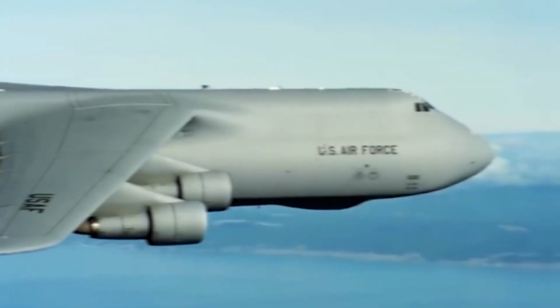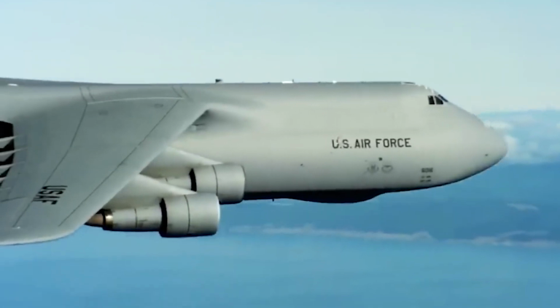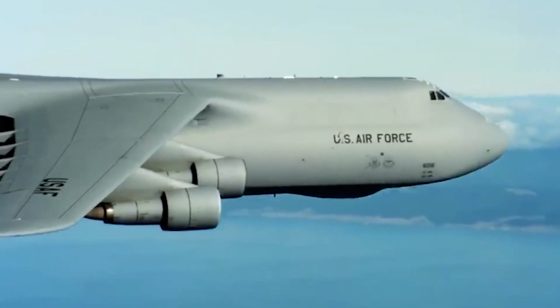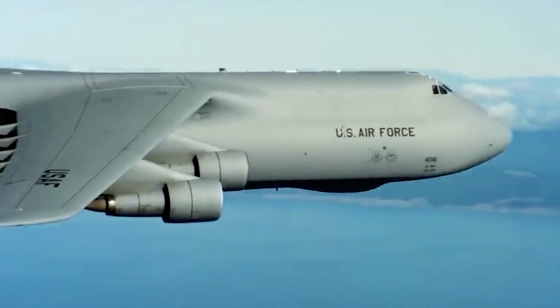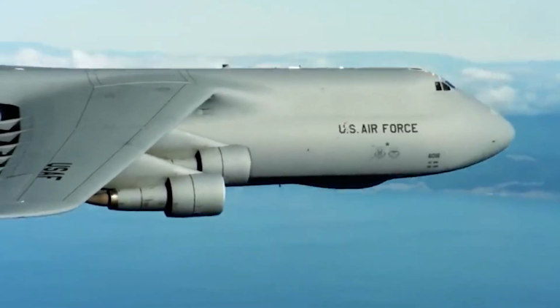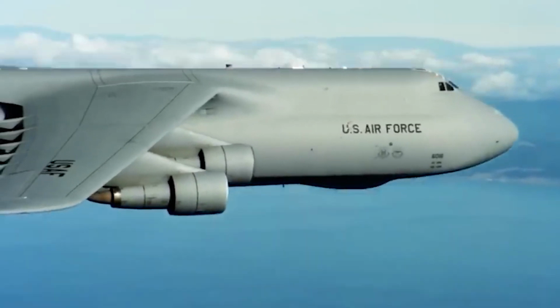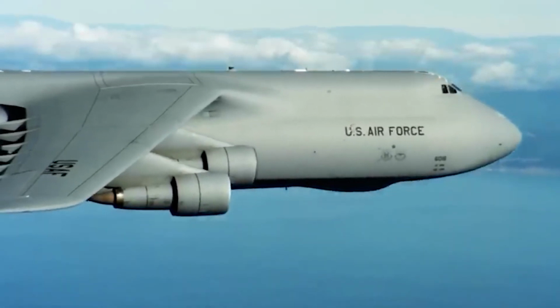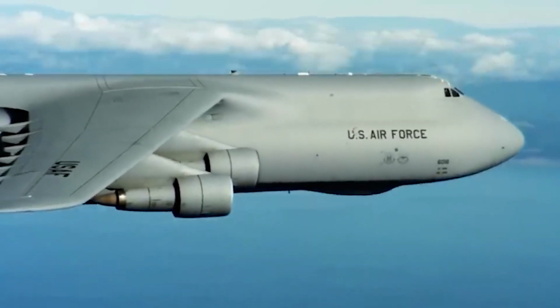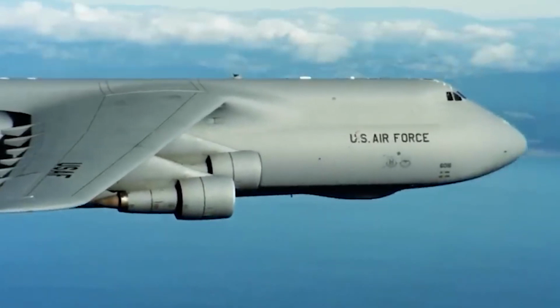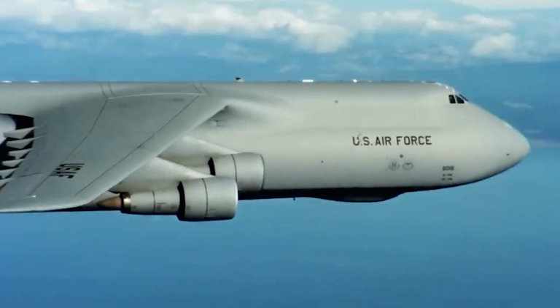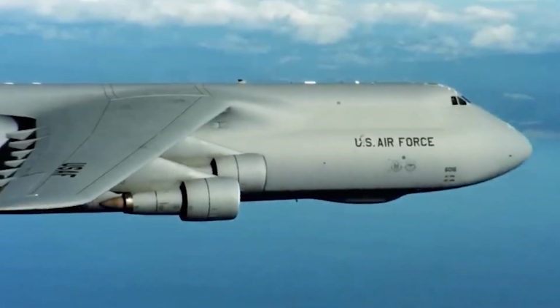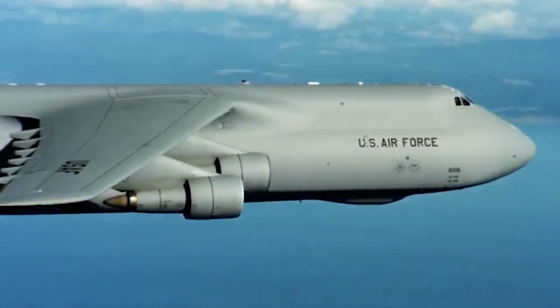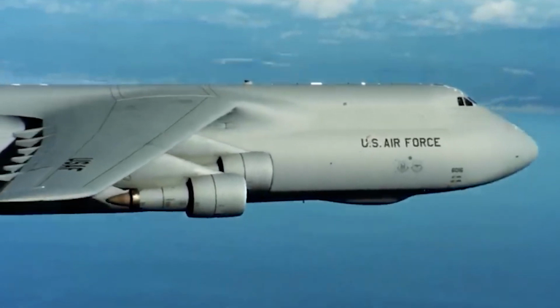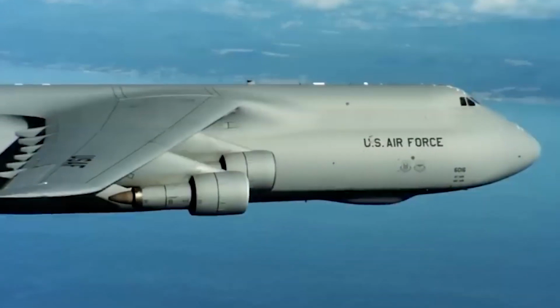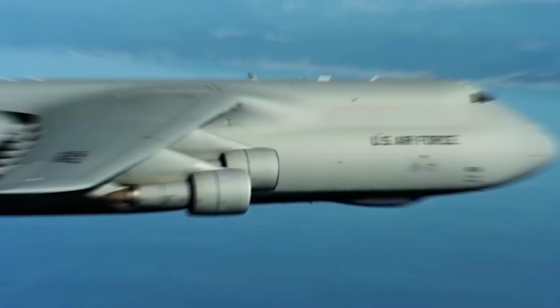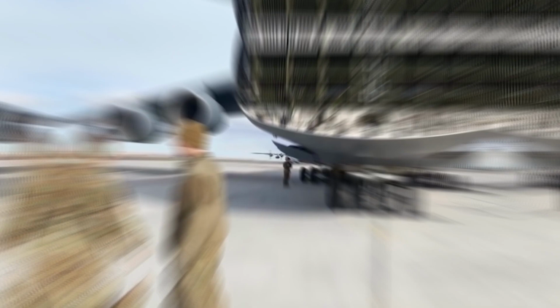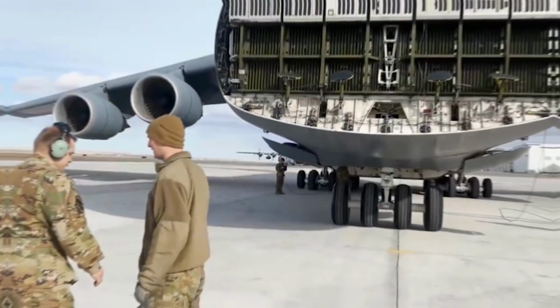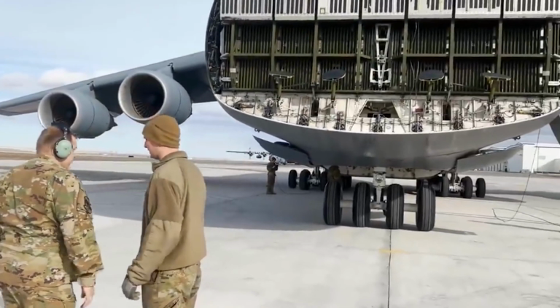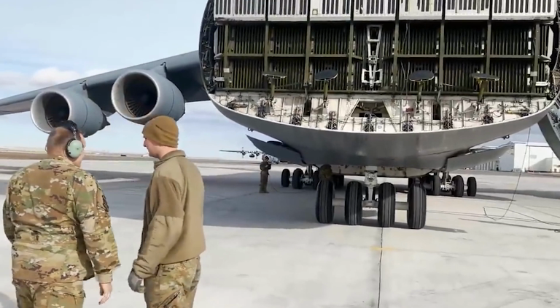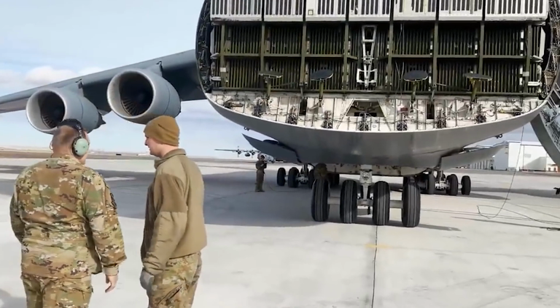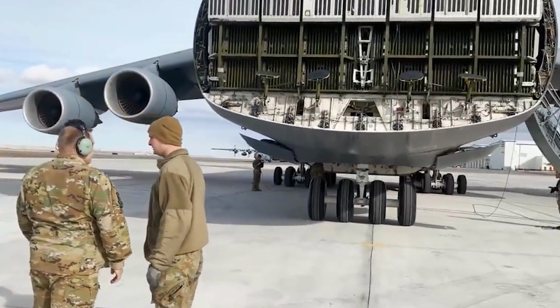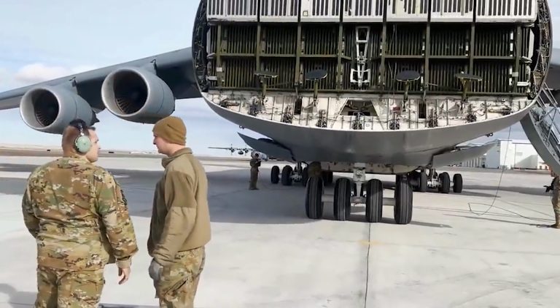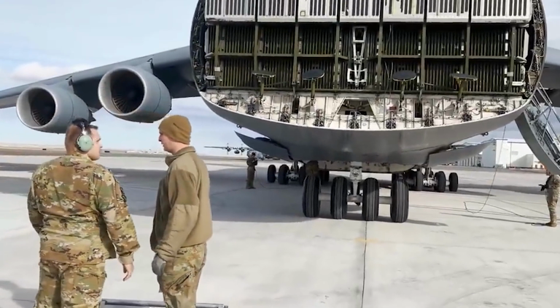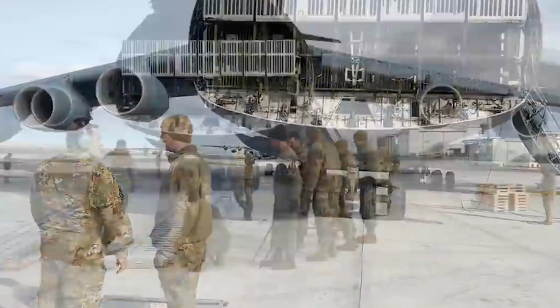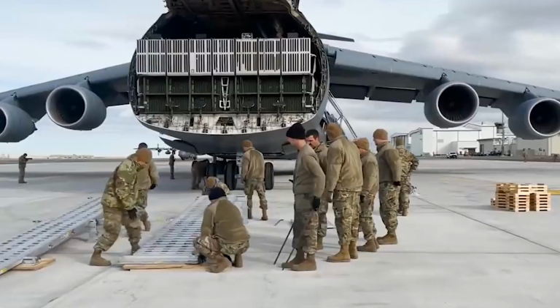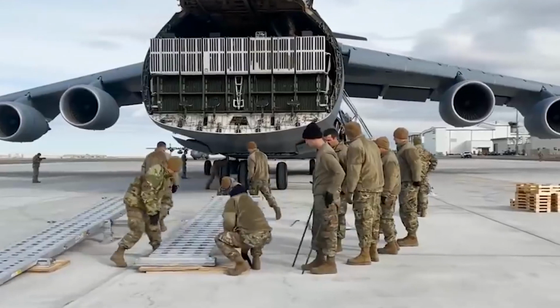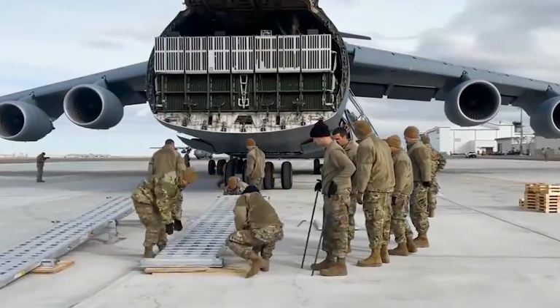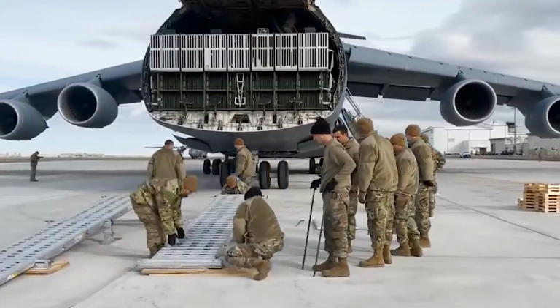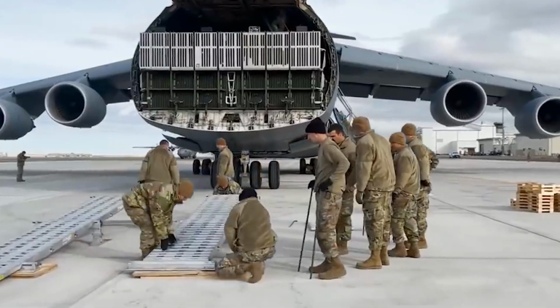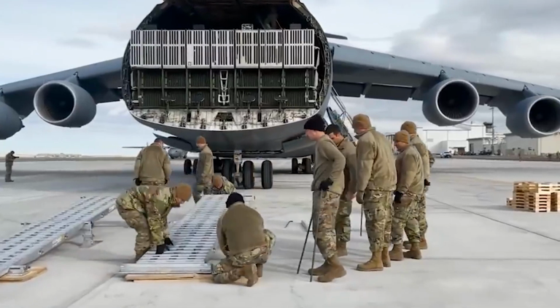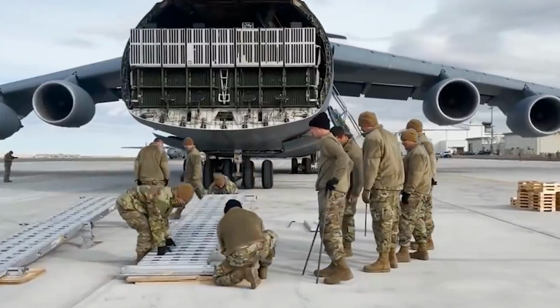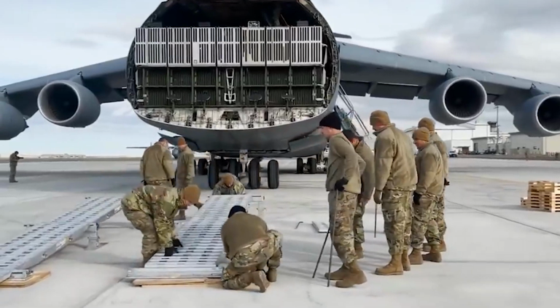Hello everyone, and welcome to another video. Today, we will be looking at why this US plane needs 28 wheels to land.